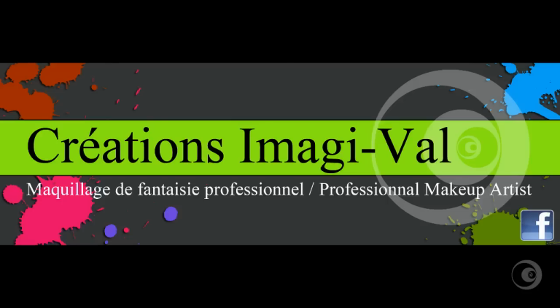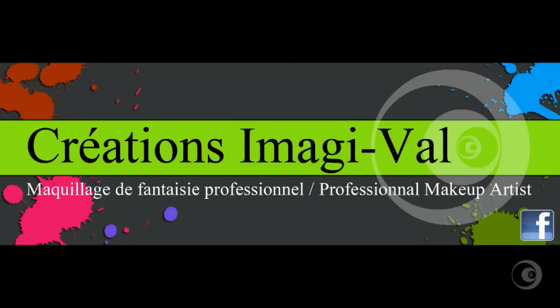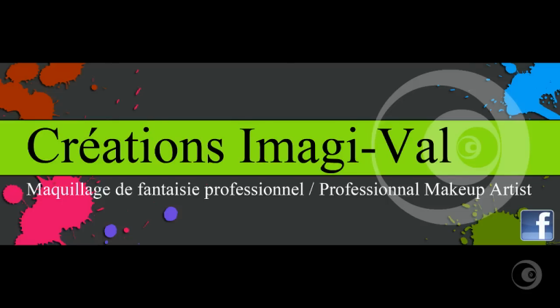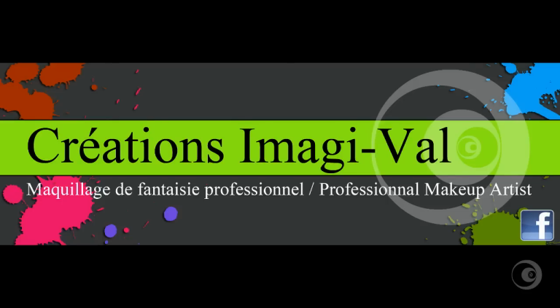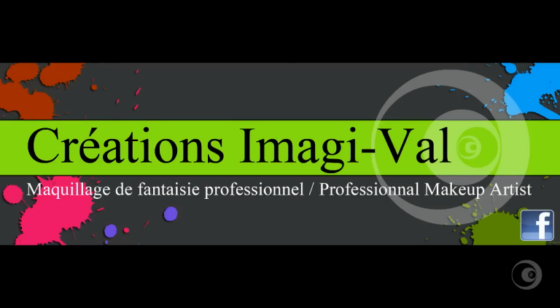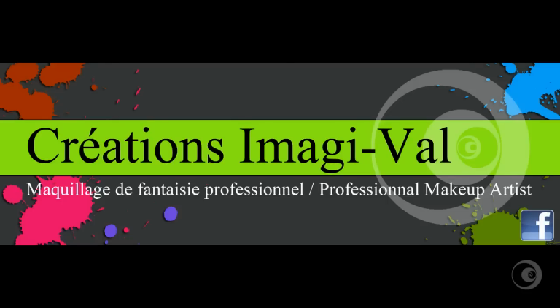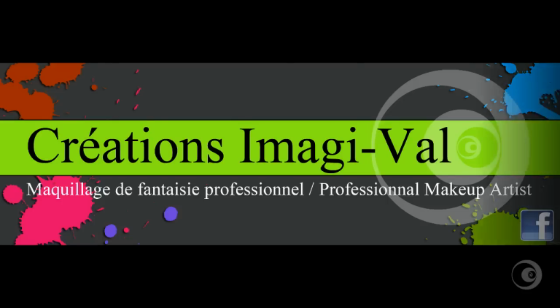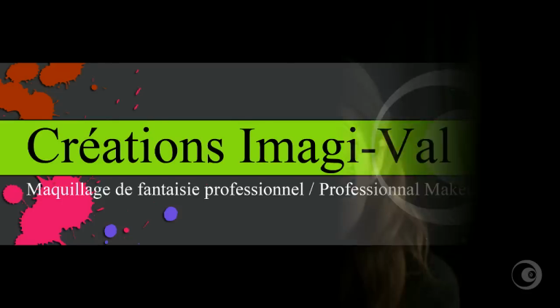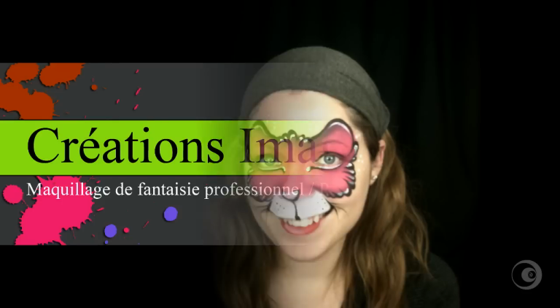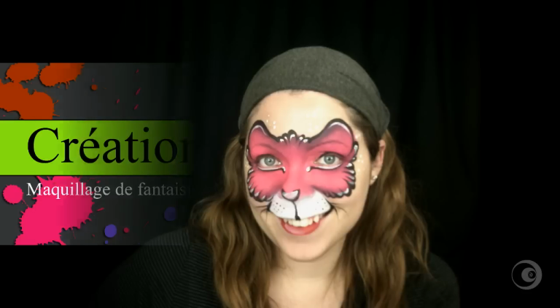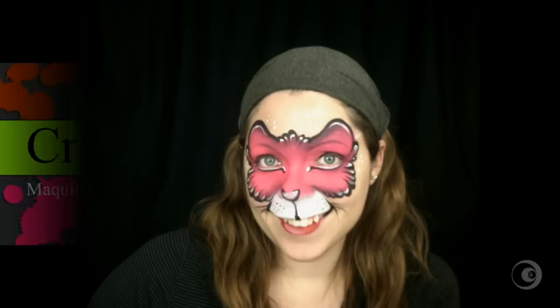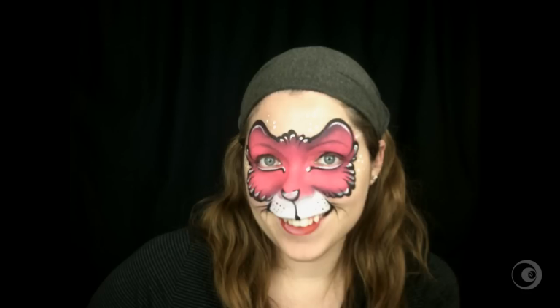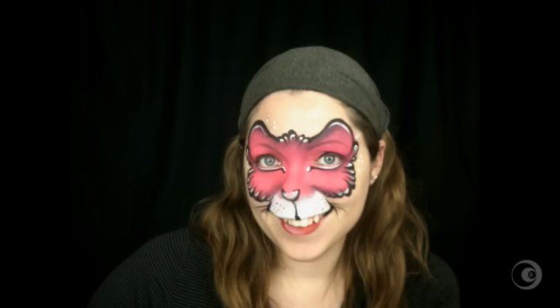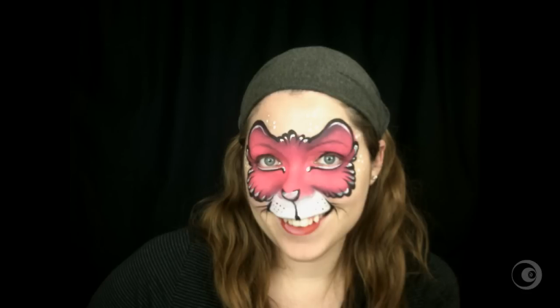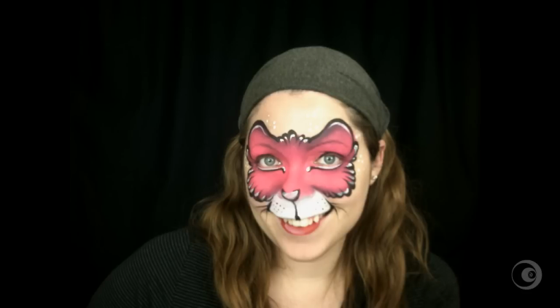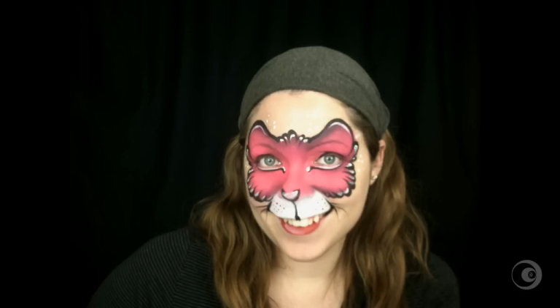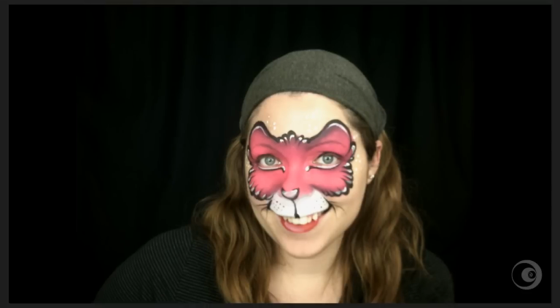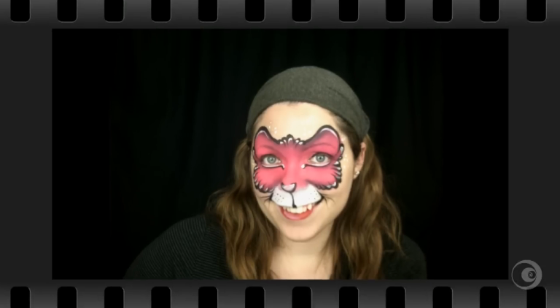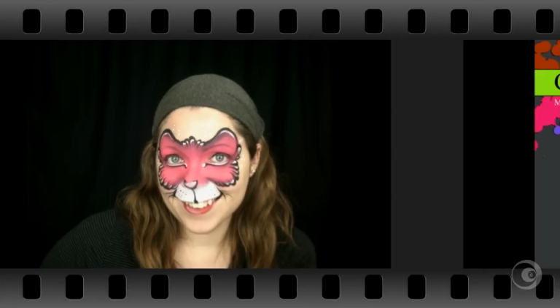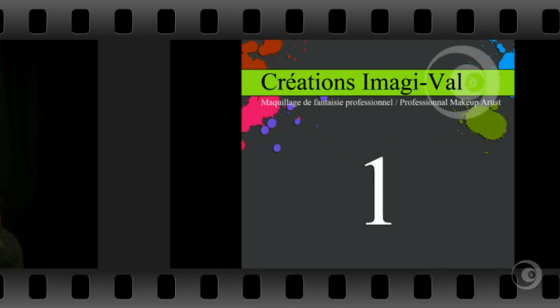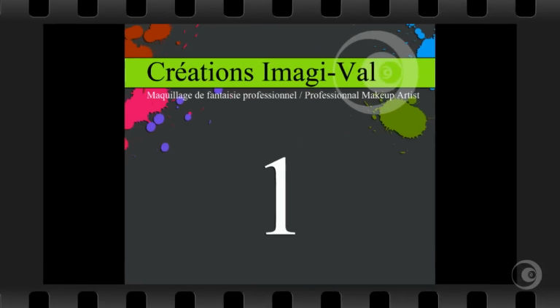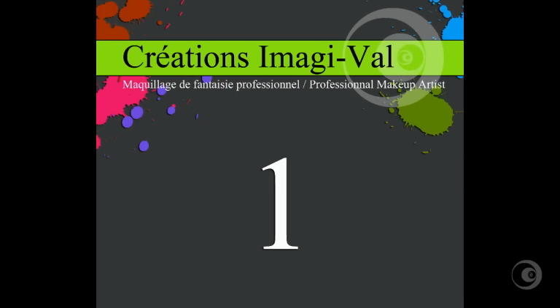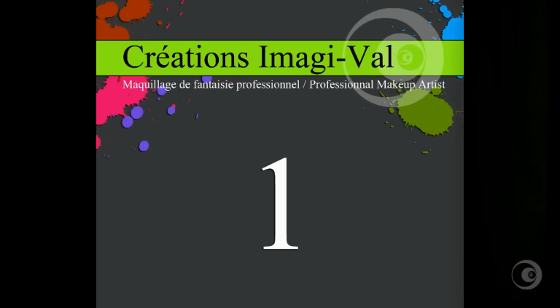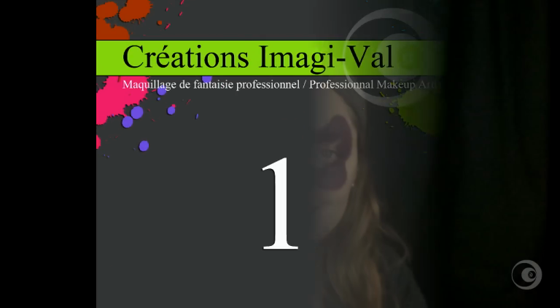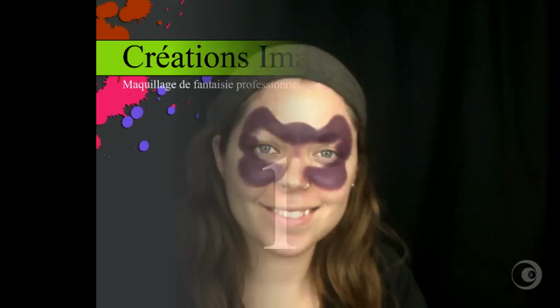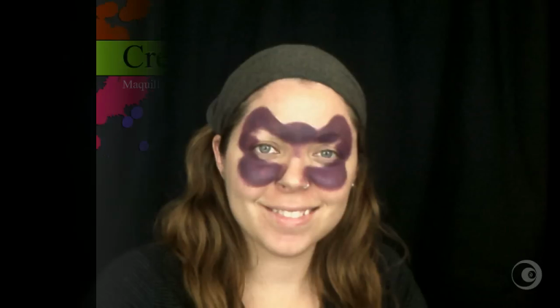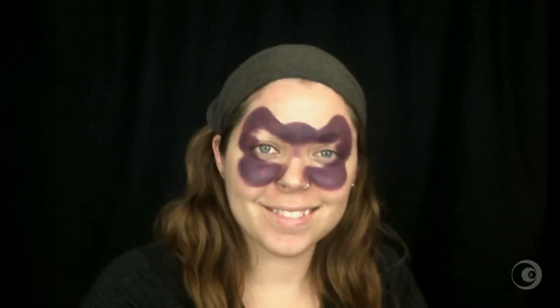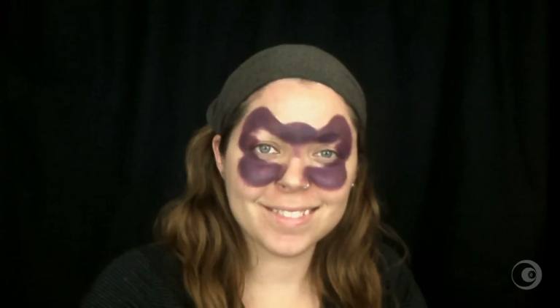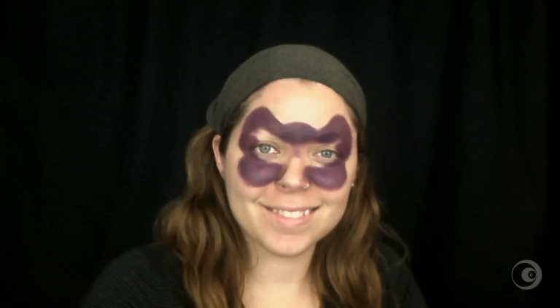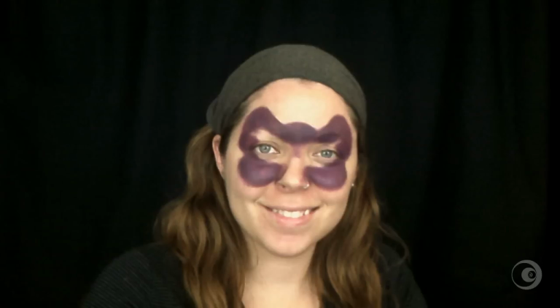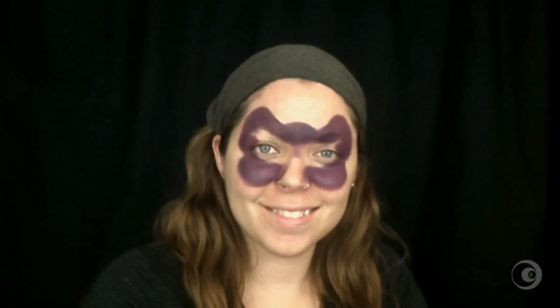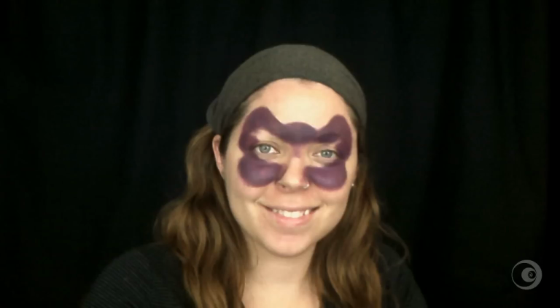Hi there, it's Valerie. Today I'm gonna show you how to make a full face cat.